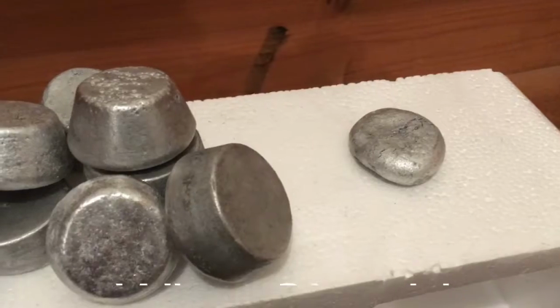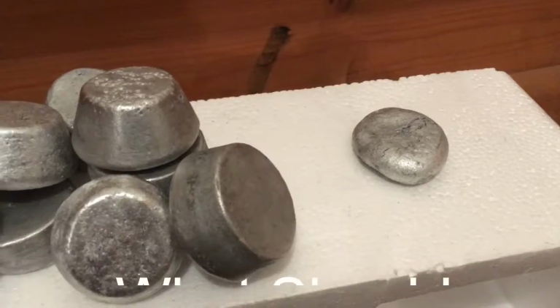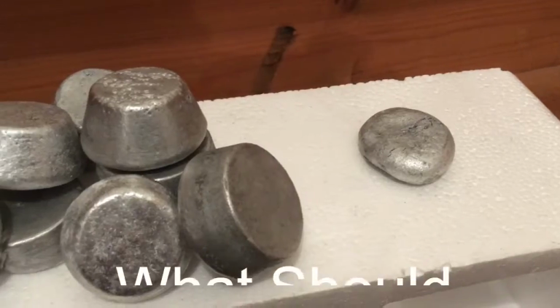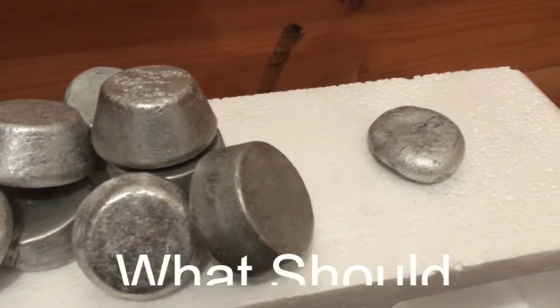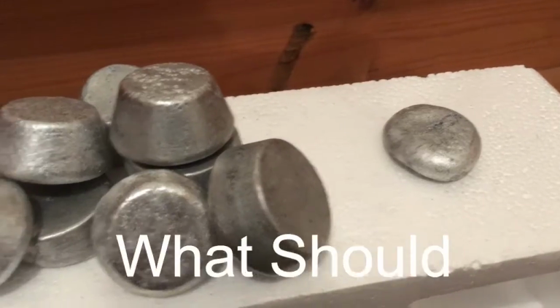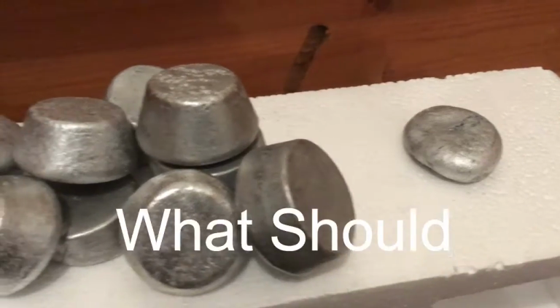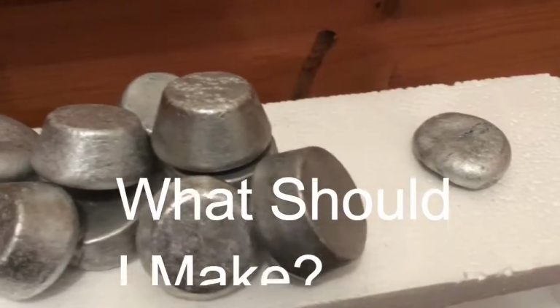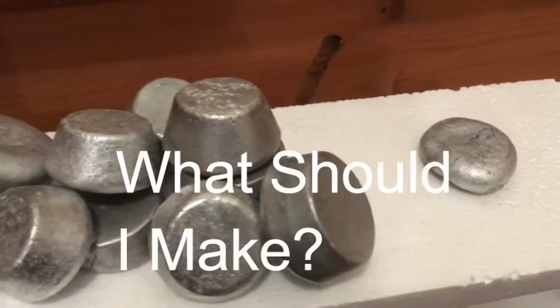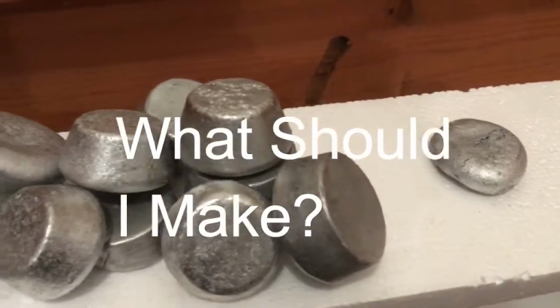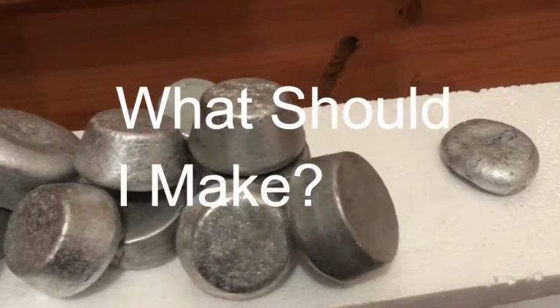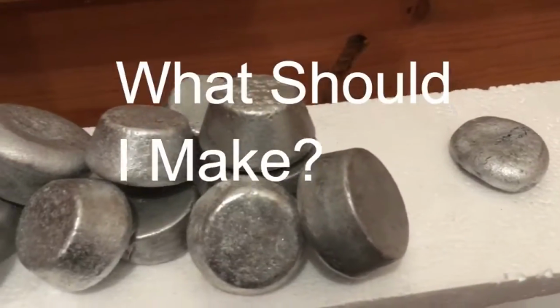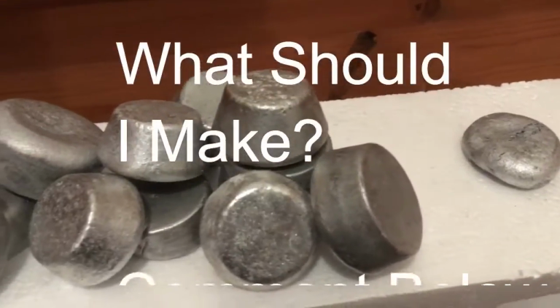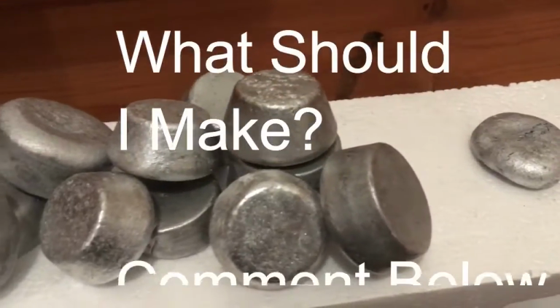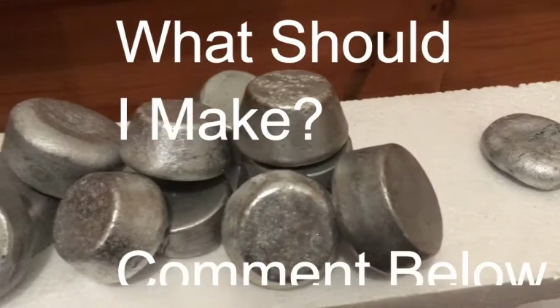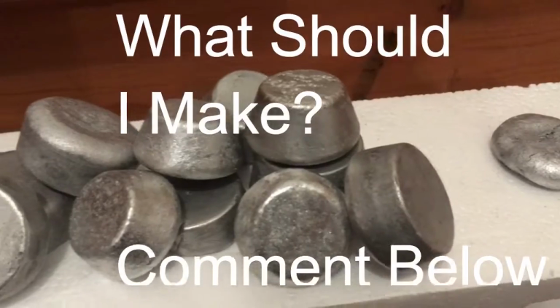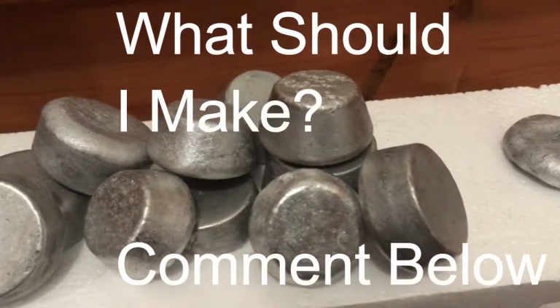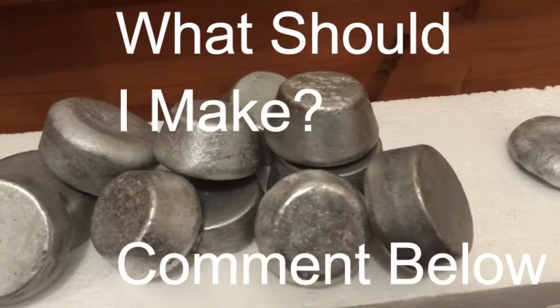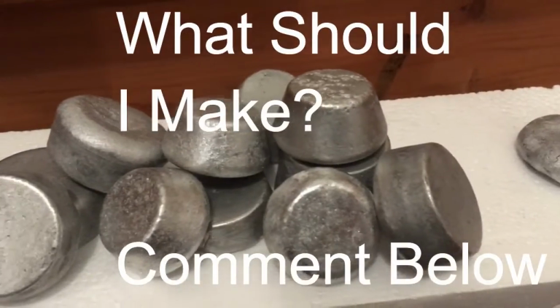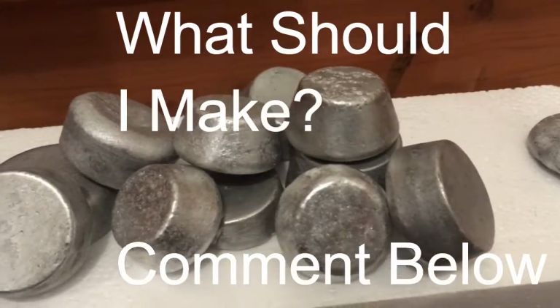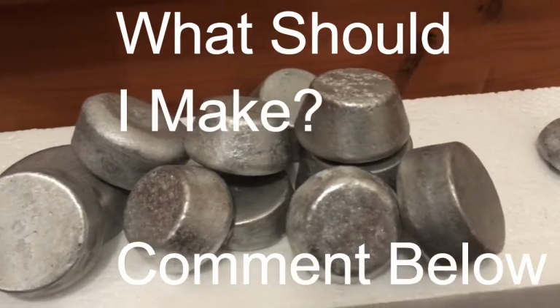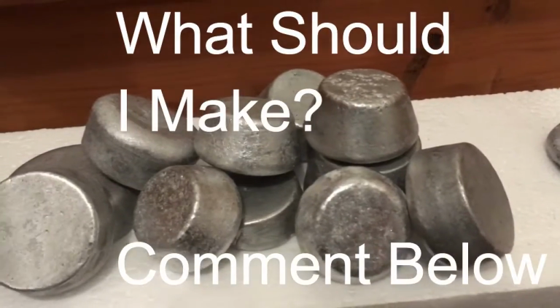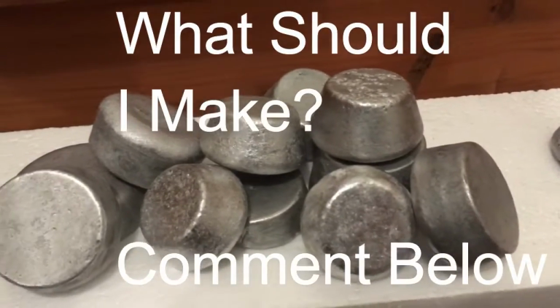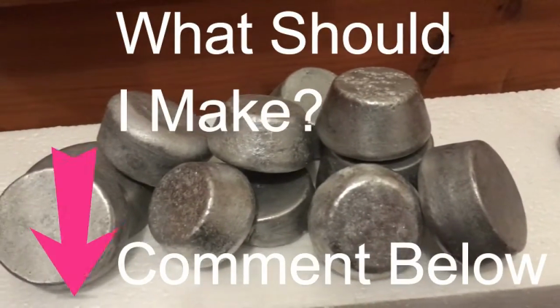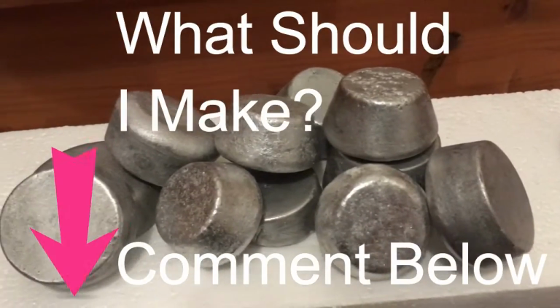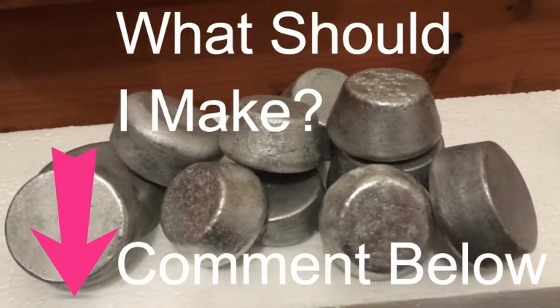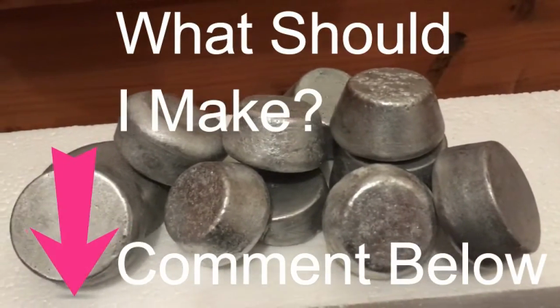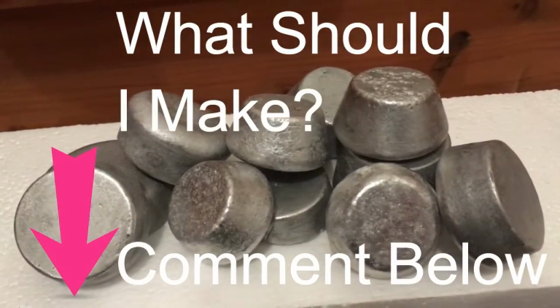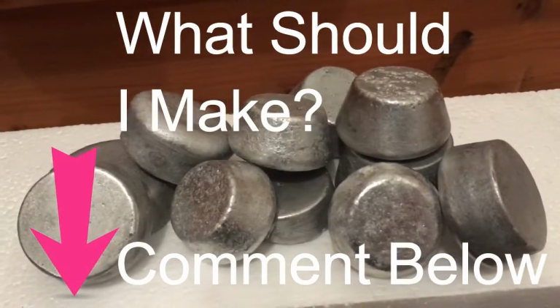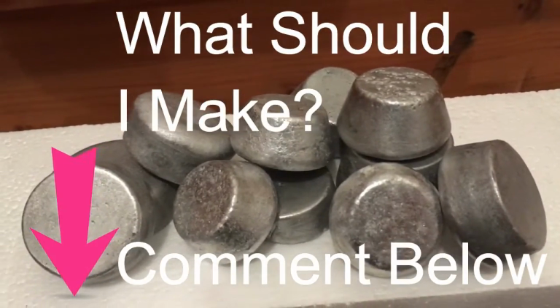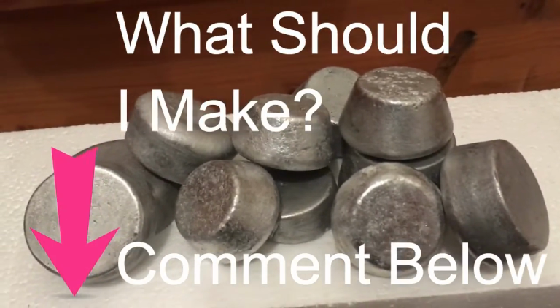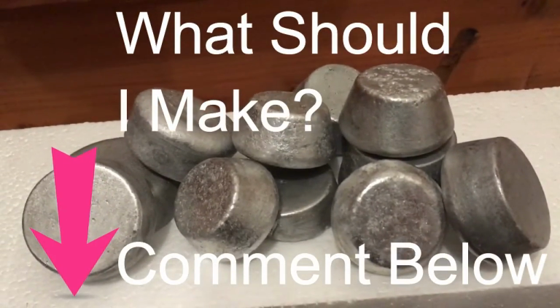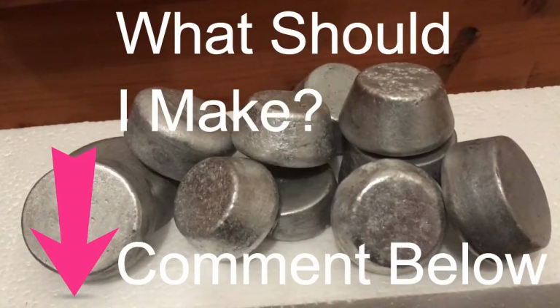Now the ingots are ready to be melted down and made into something else. Help me decide what to make by commenting below.